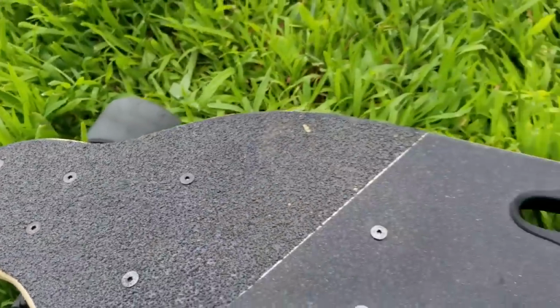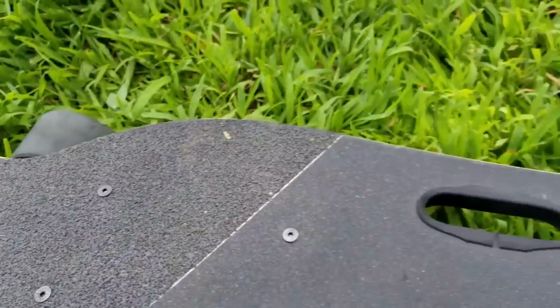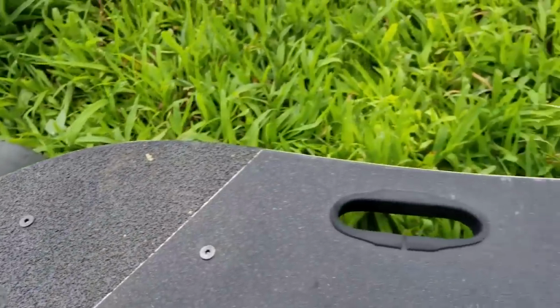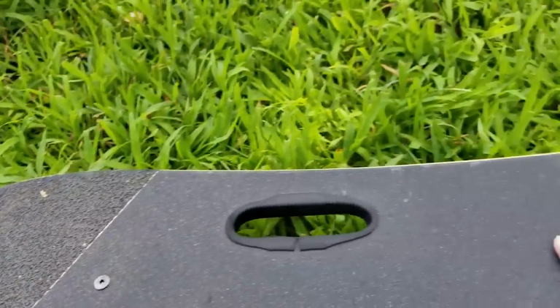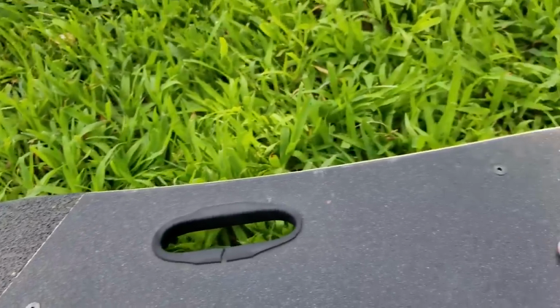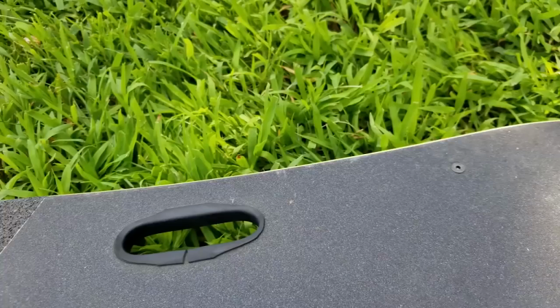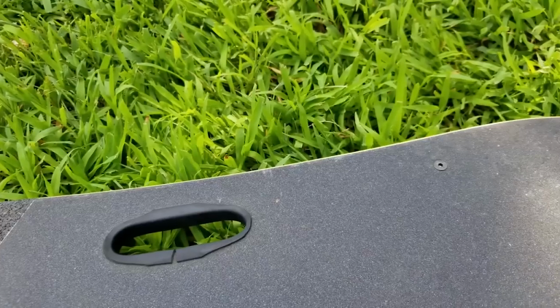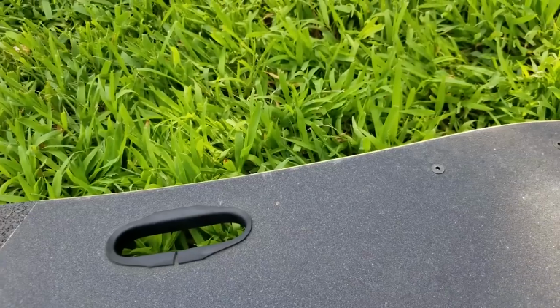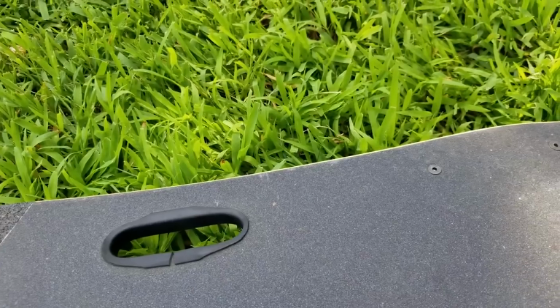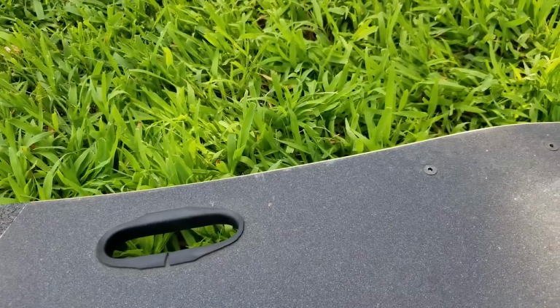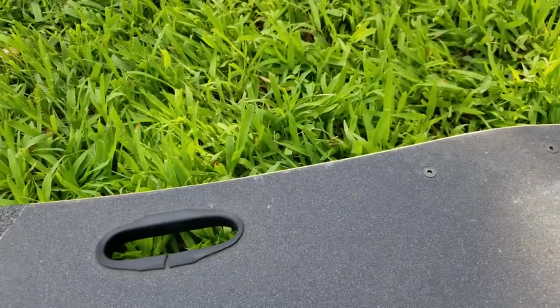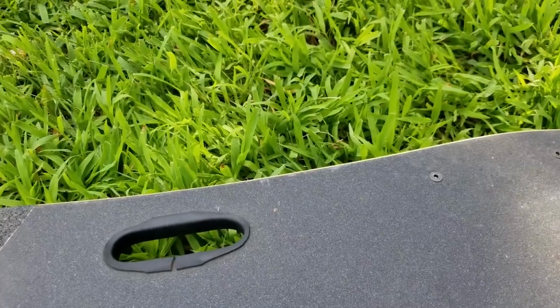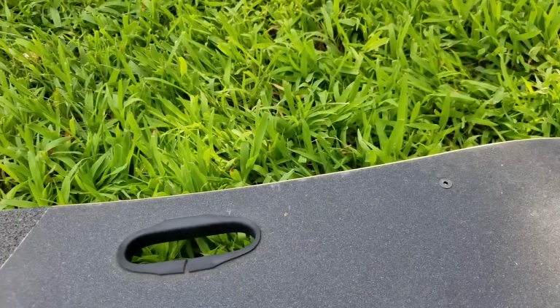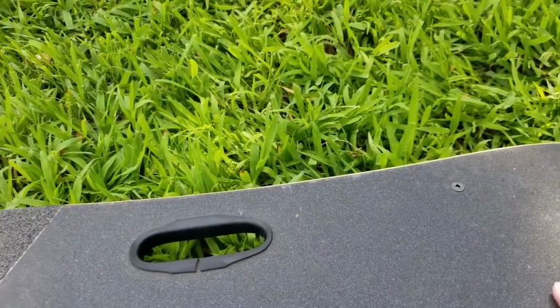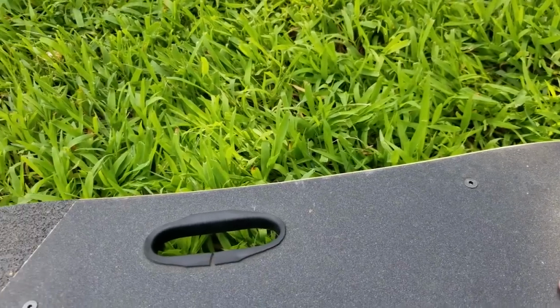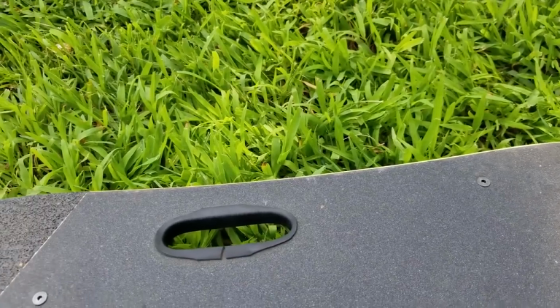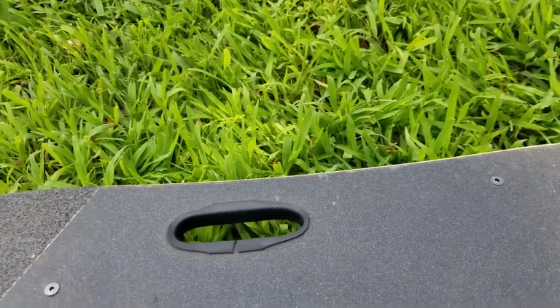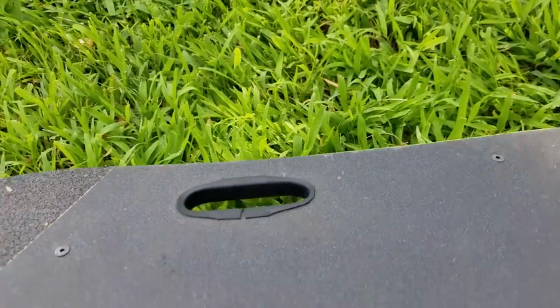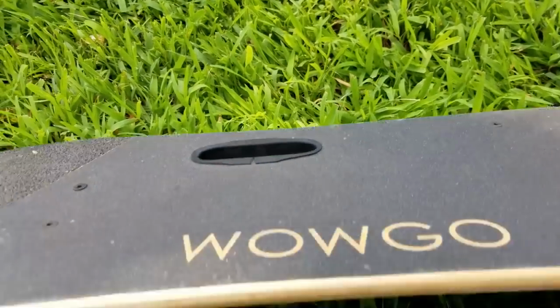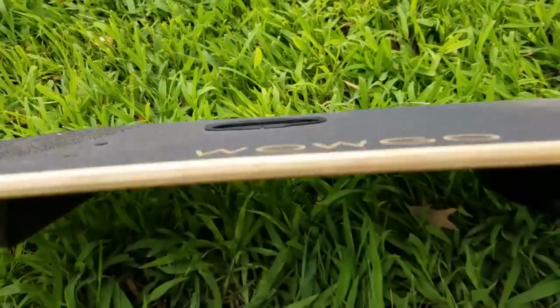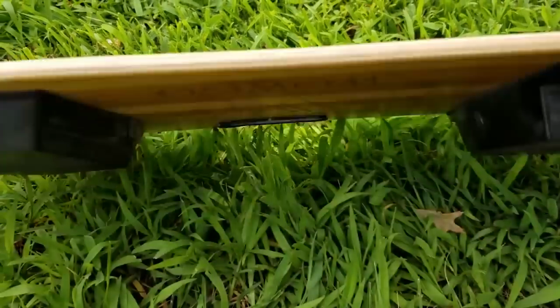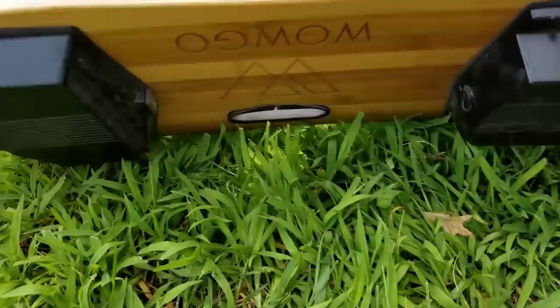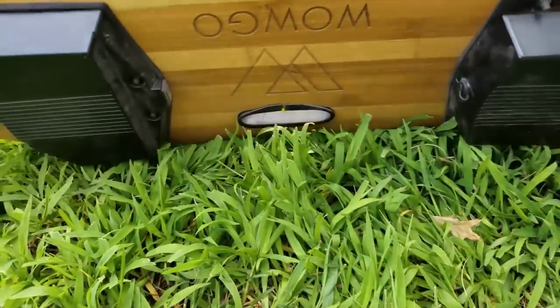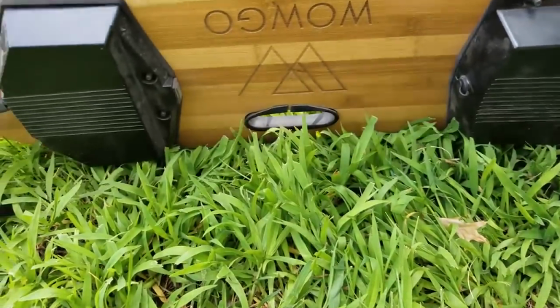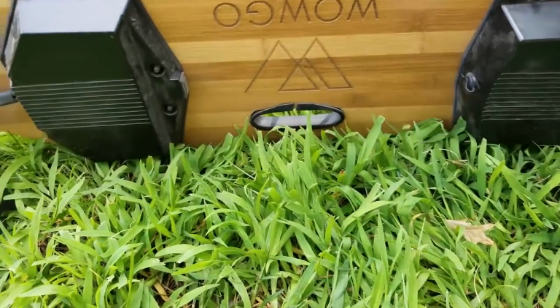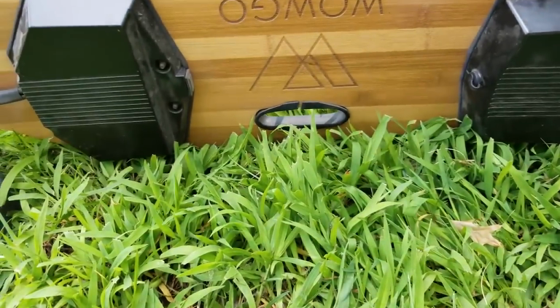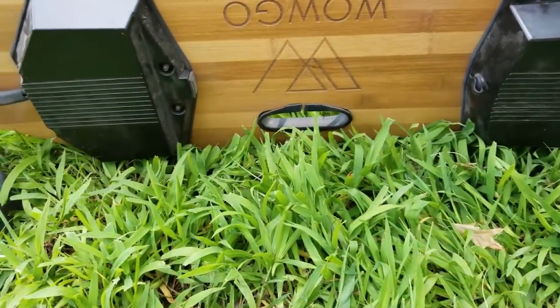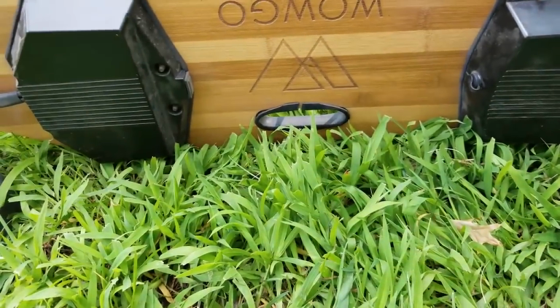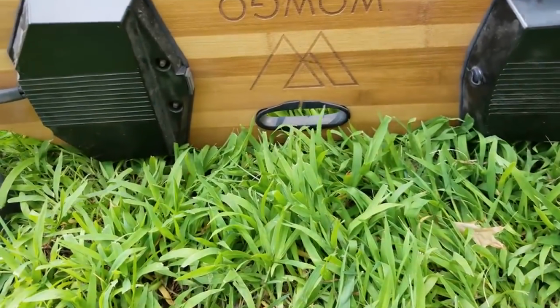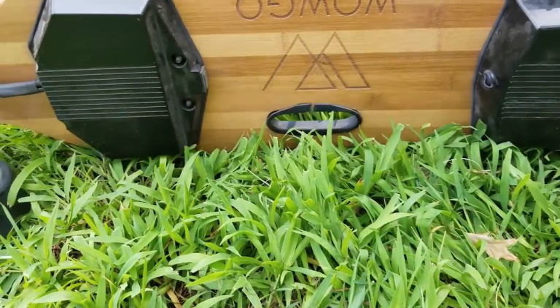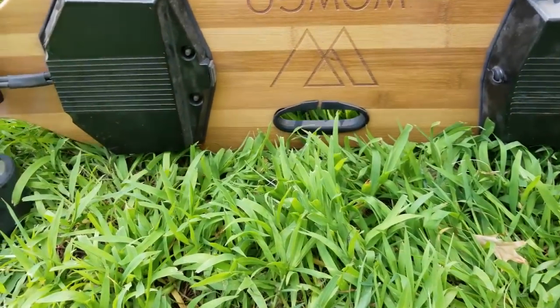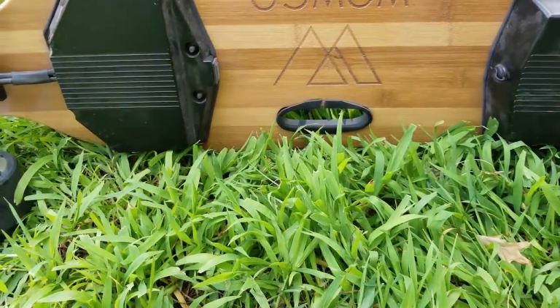Other than that, it doesn't really affect performance — it's pretty solid and it rides very smoothly.